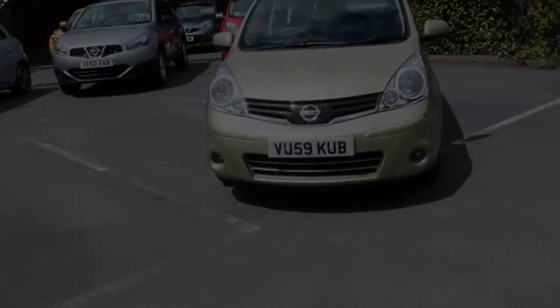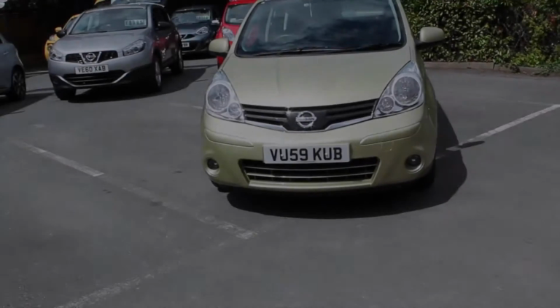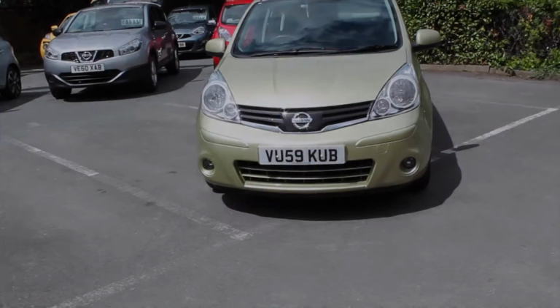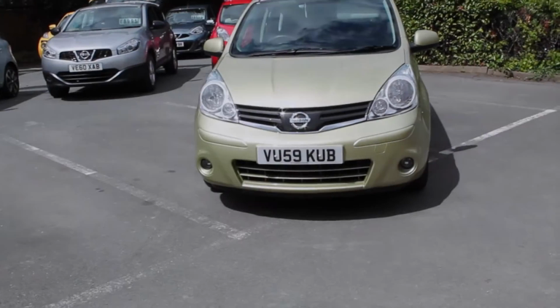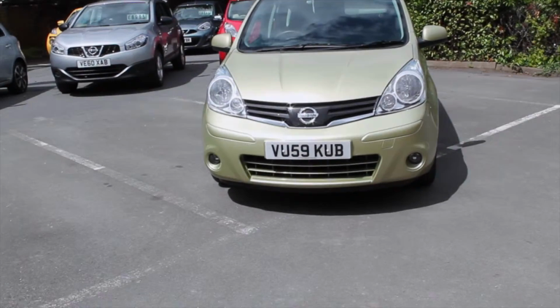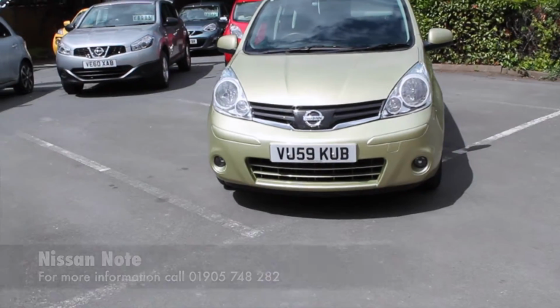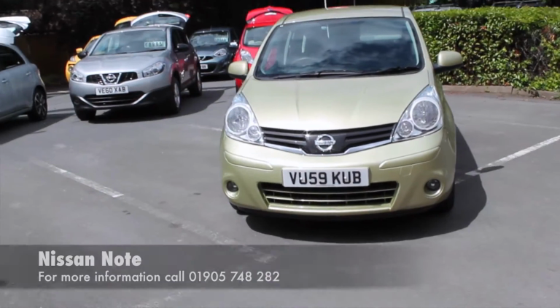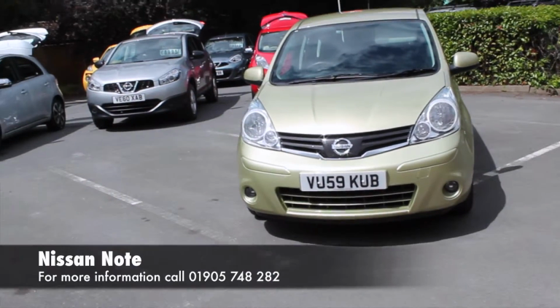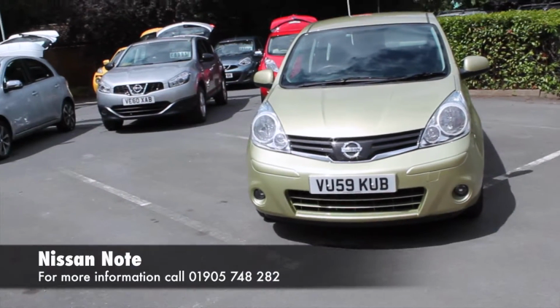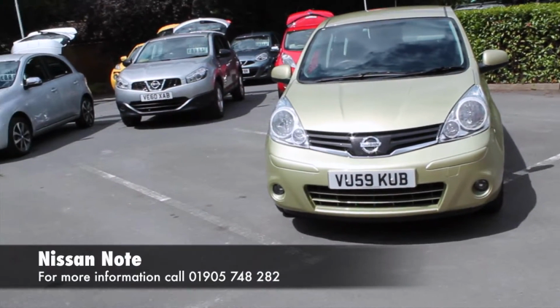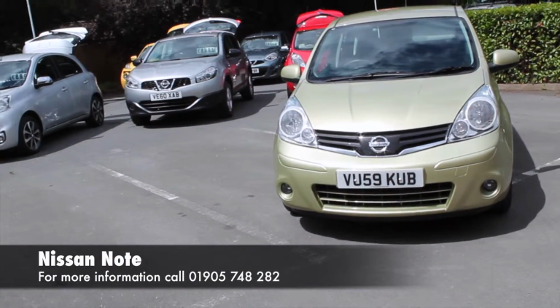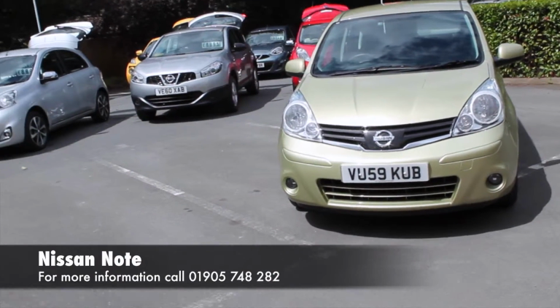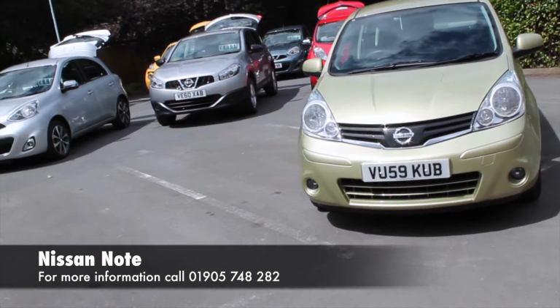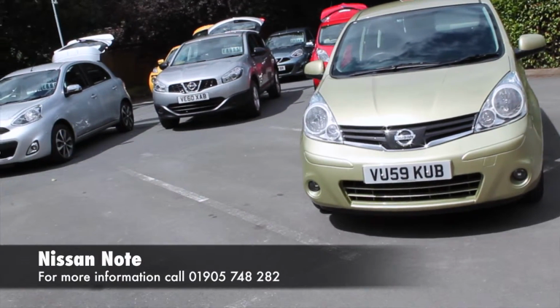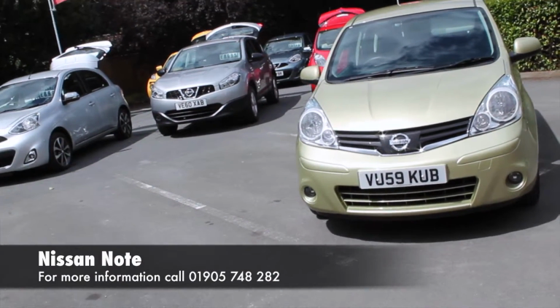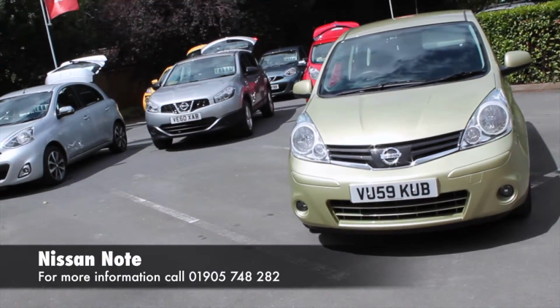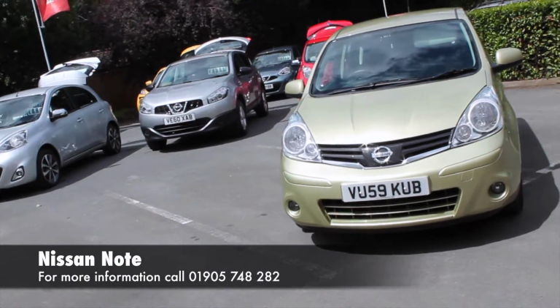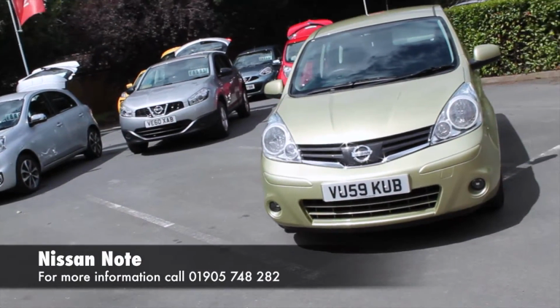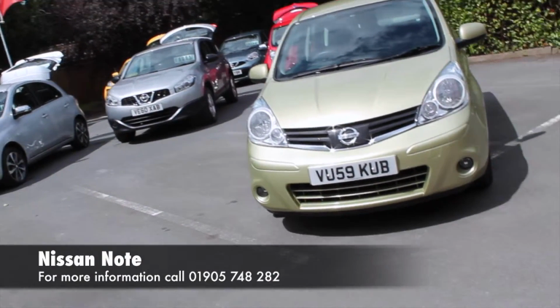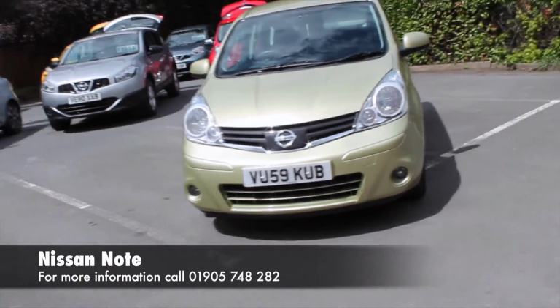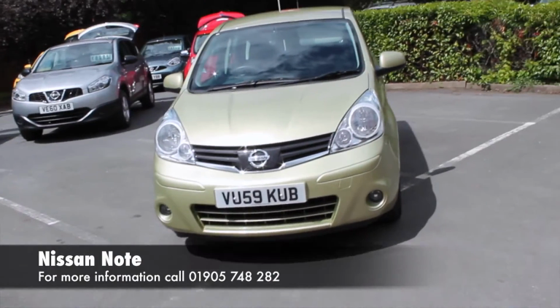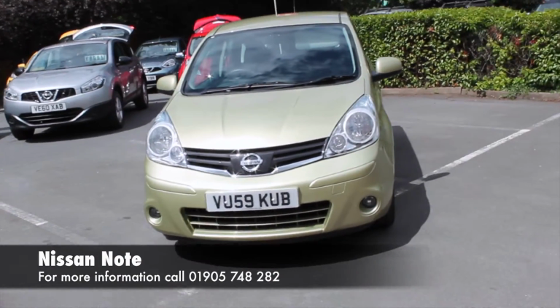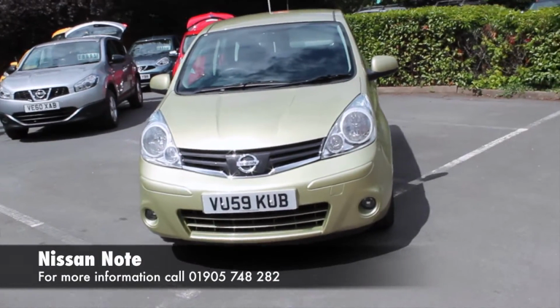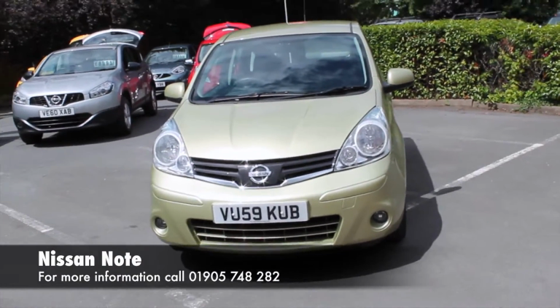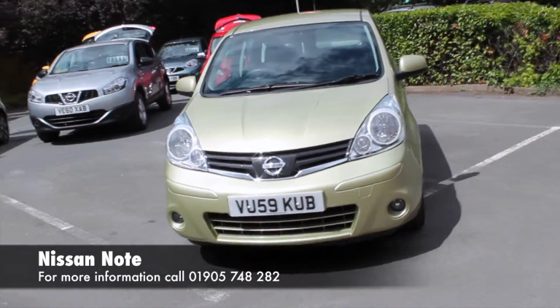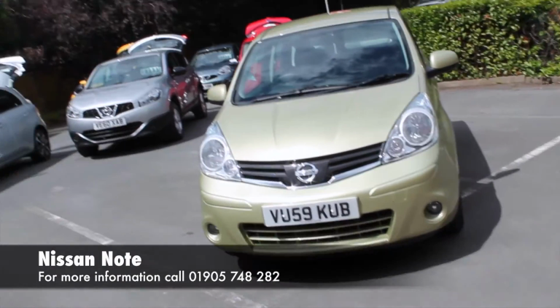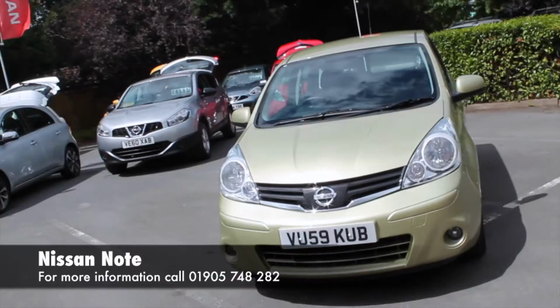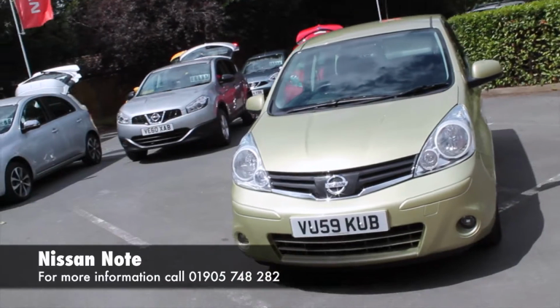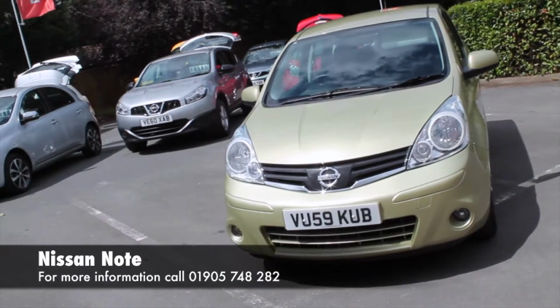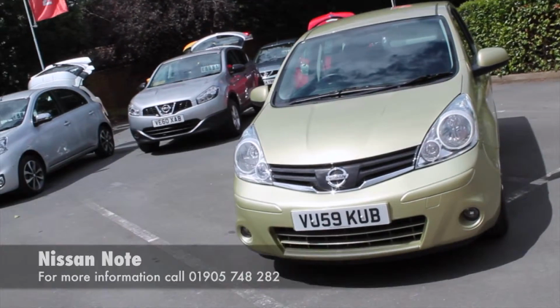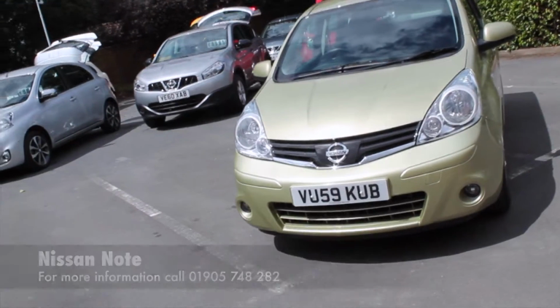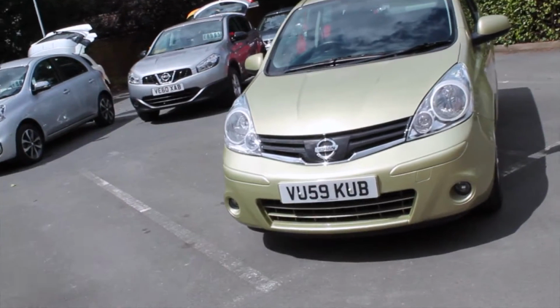Hello guys, my name is Richard, I'm from Hilton Nissan in Worcester. I'm going to be talking you through this Nissan Note 1.6 hatchback today.